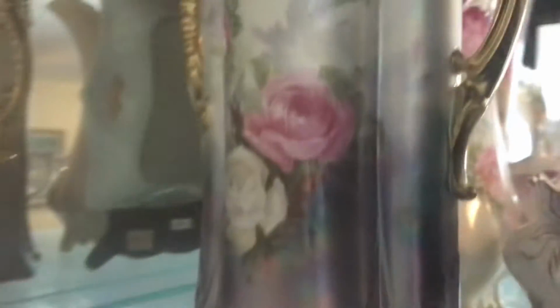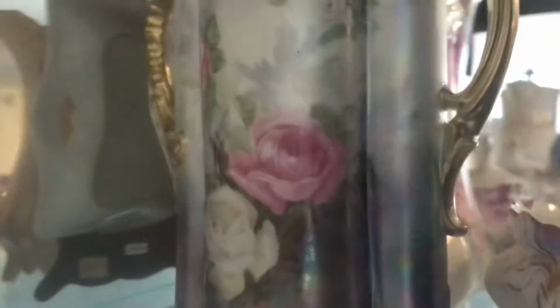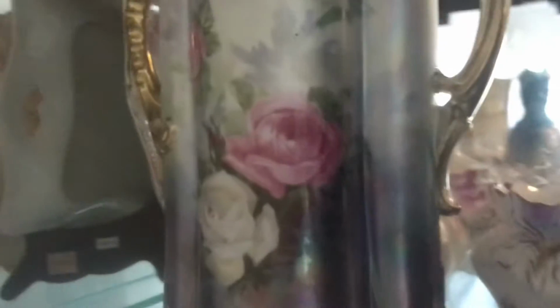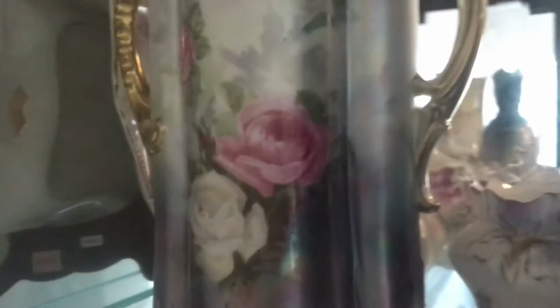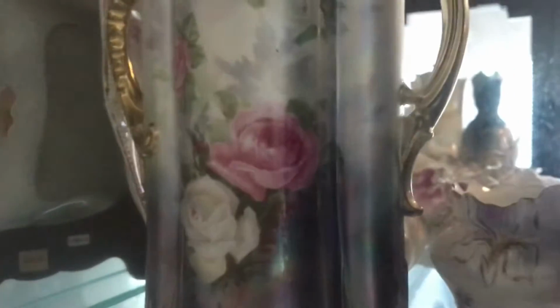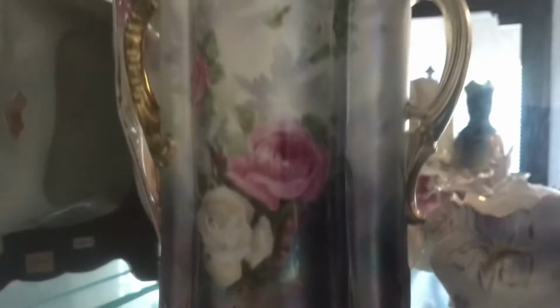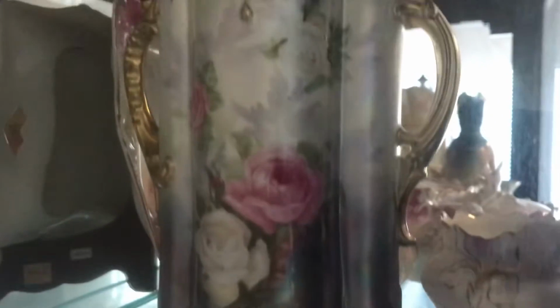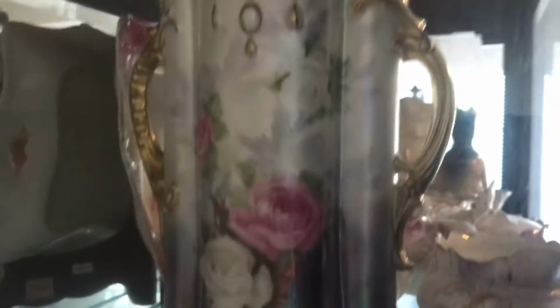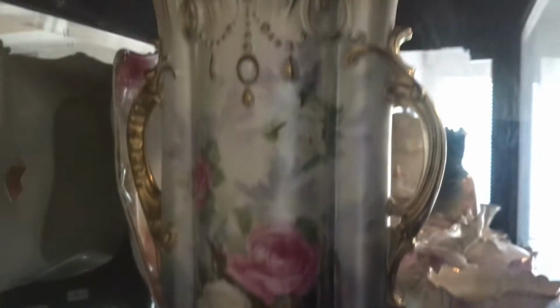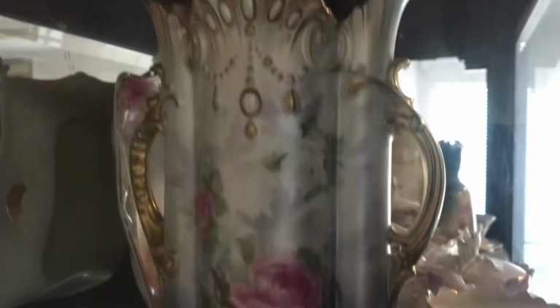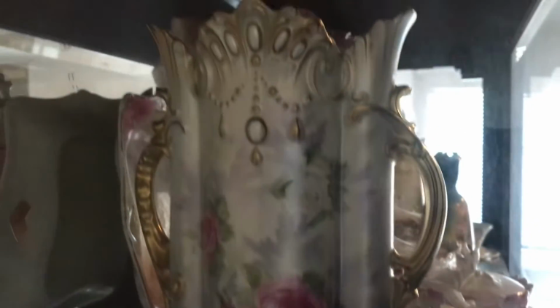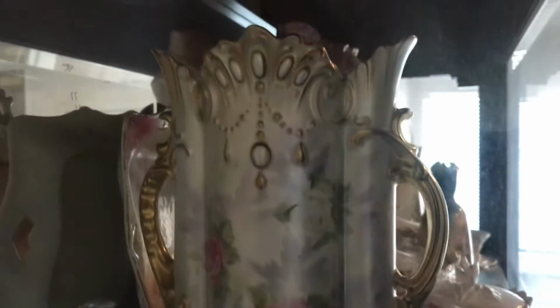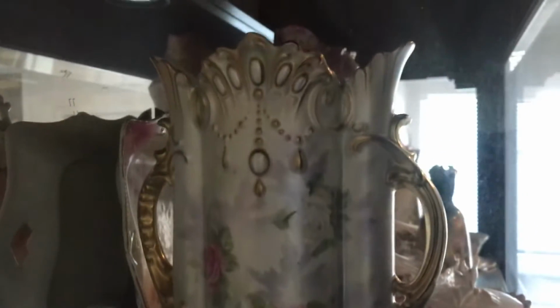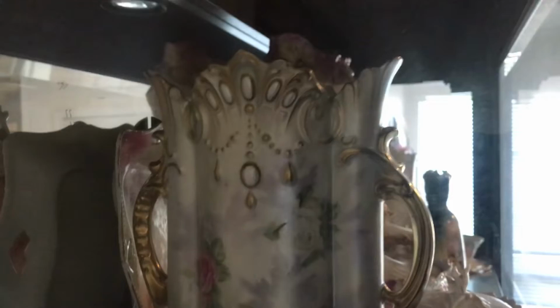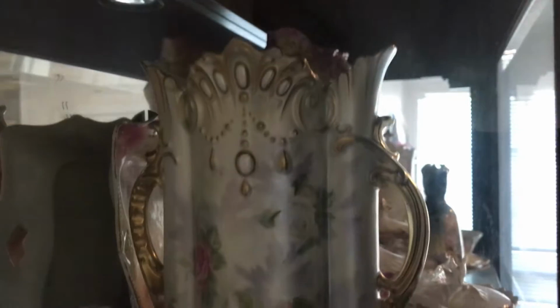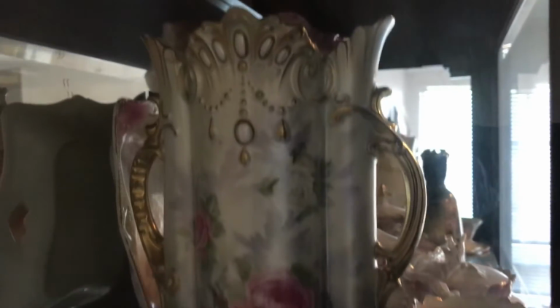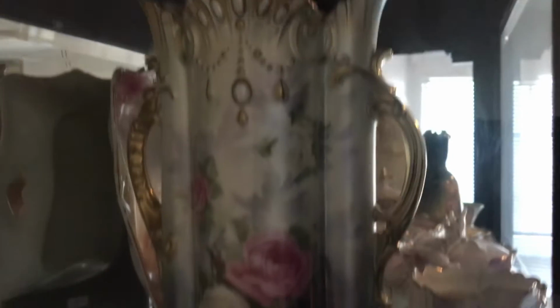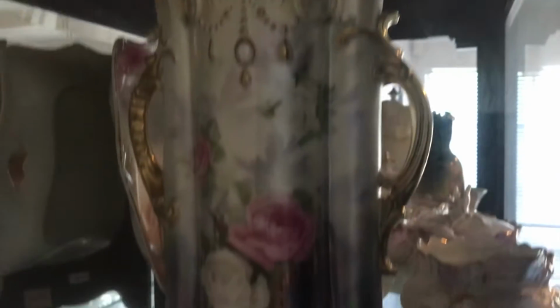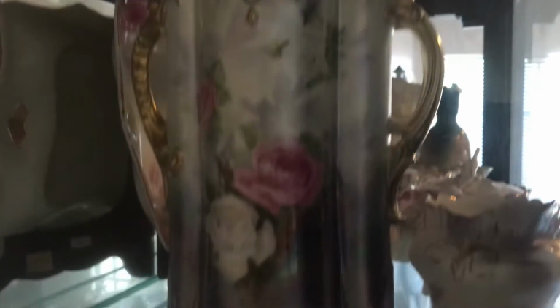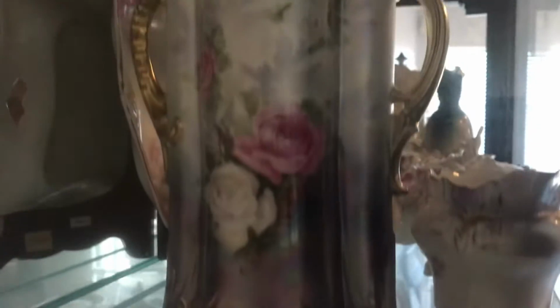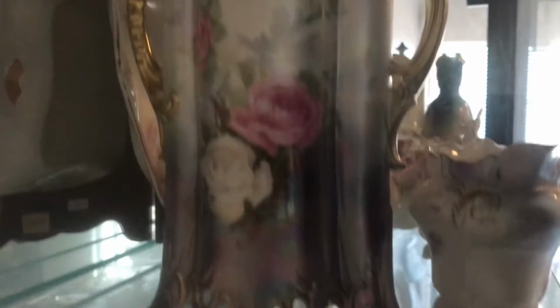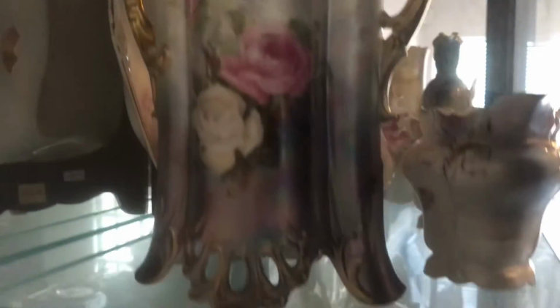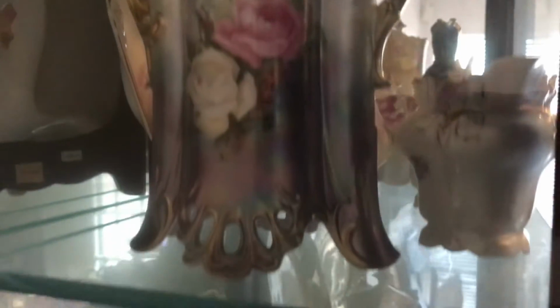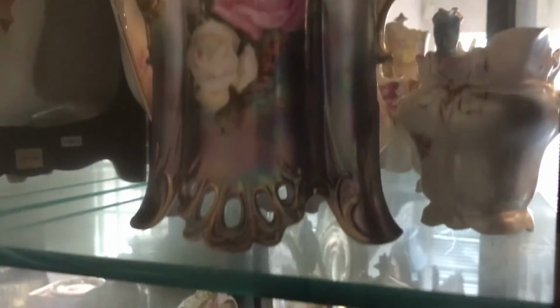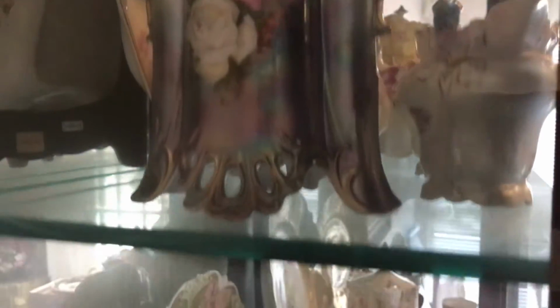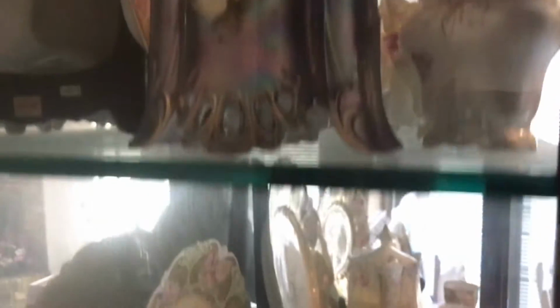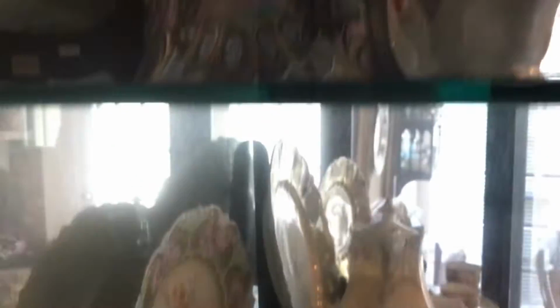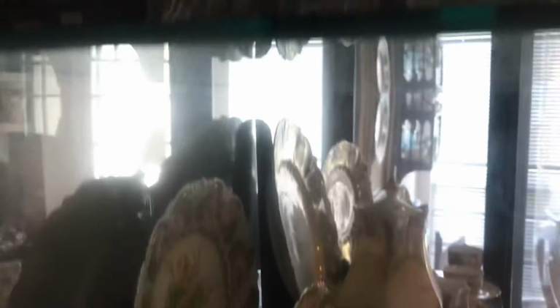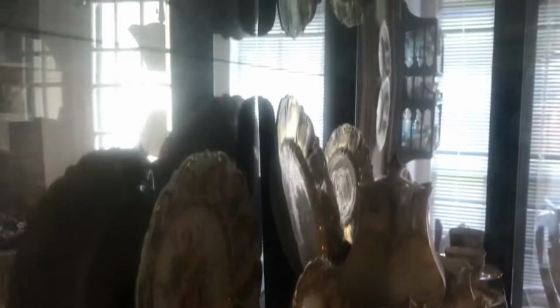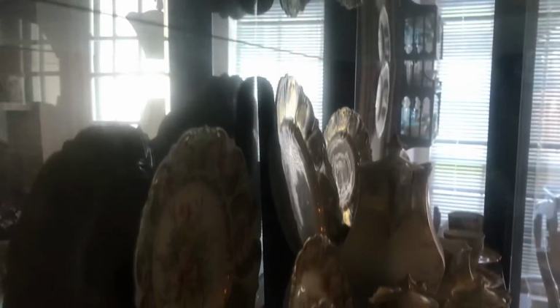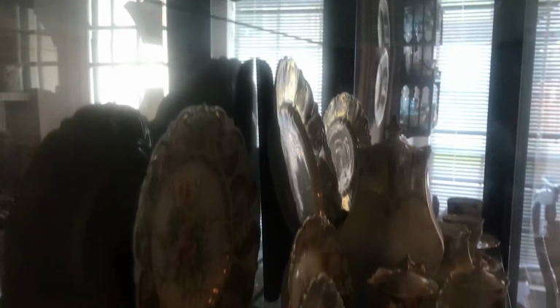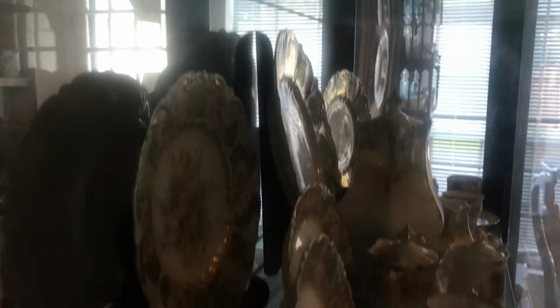I've got this really pretty satin finish vase — I've shown y'all that before.